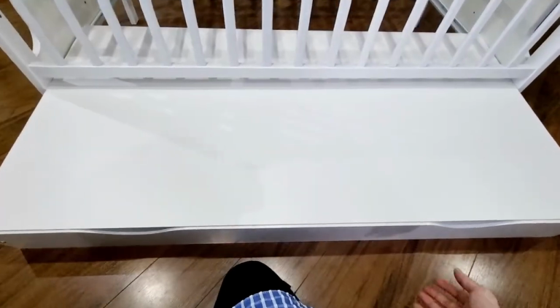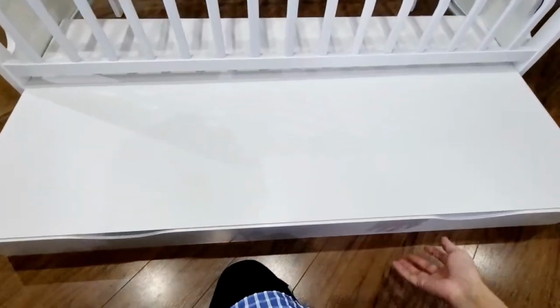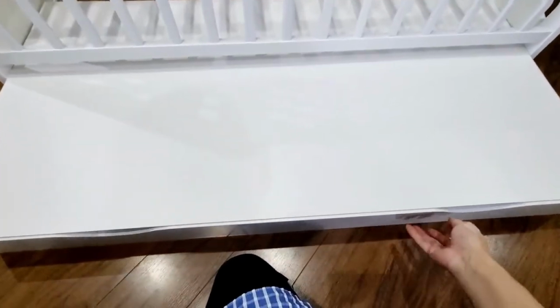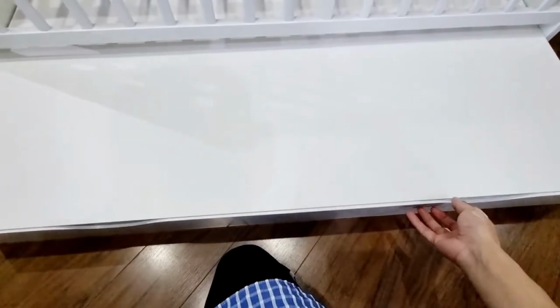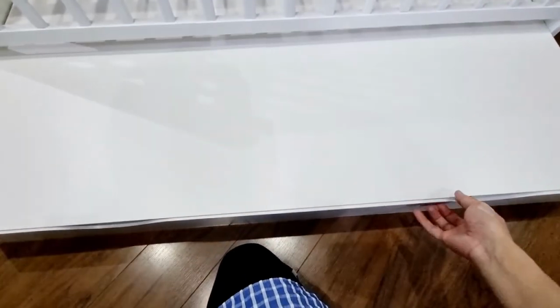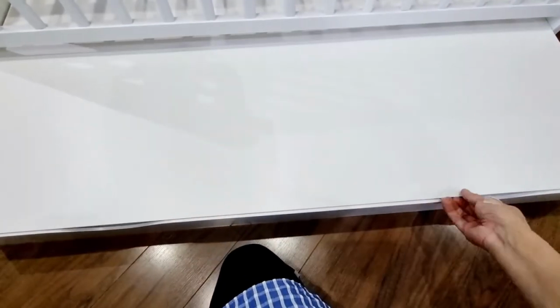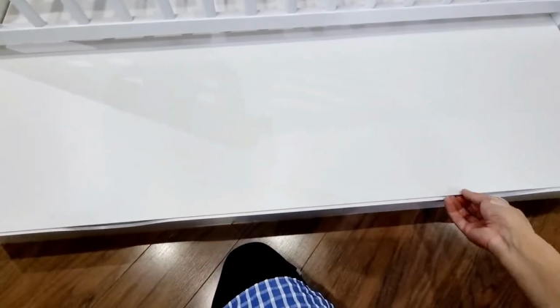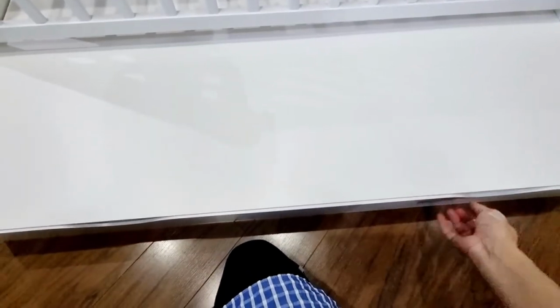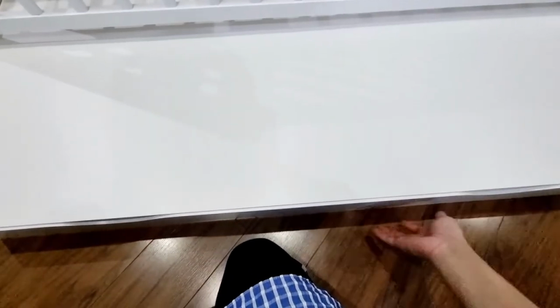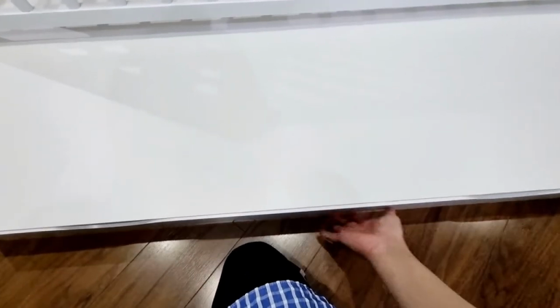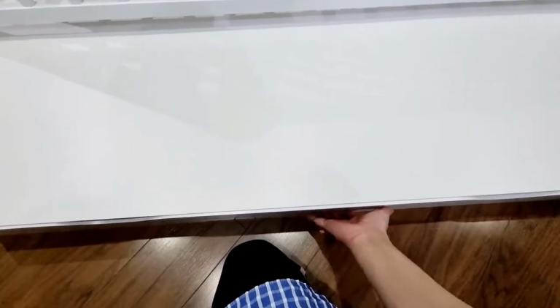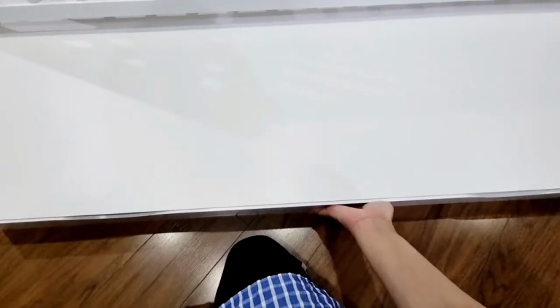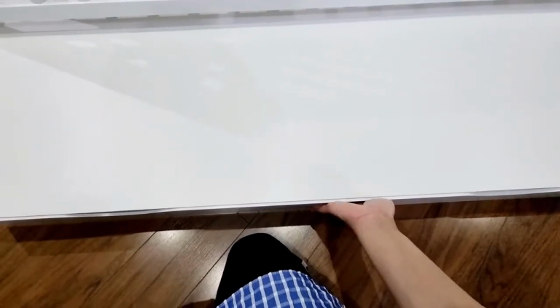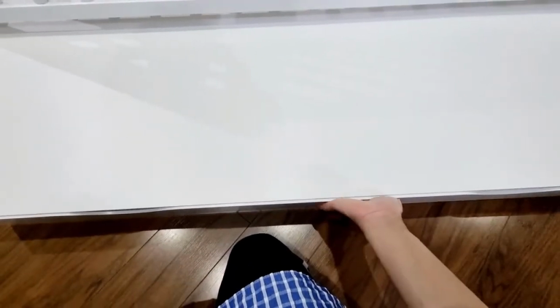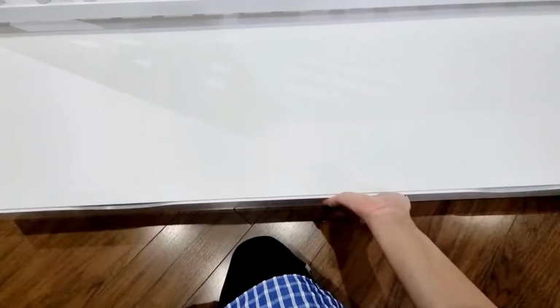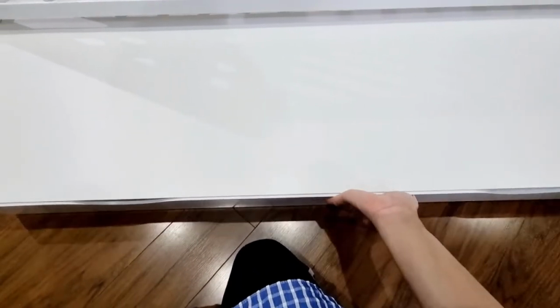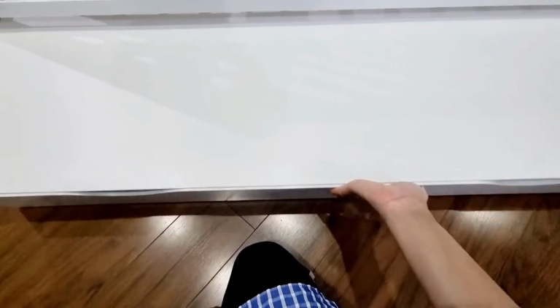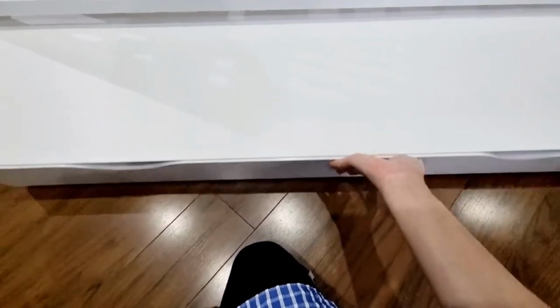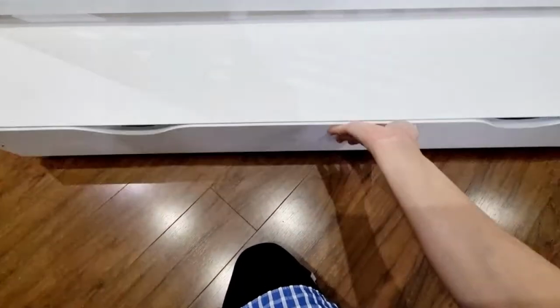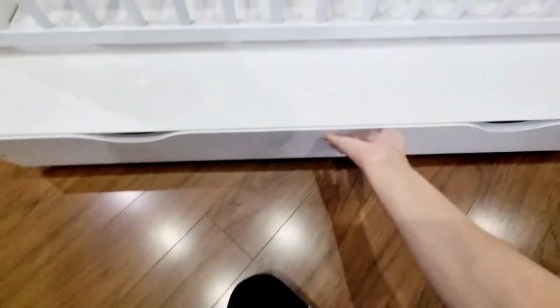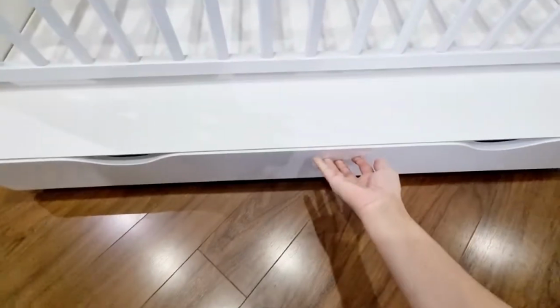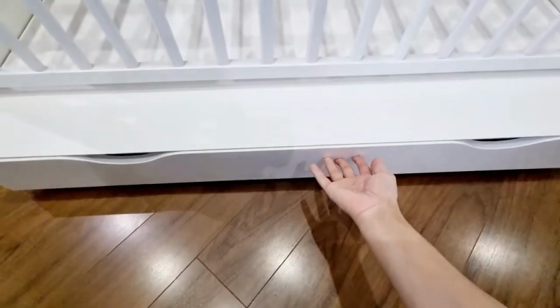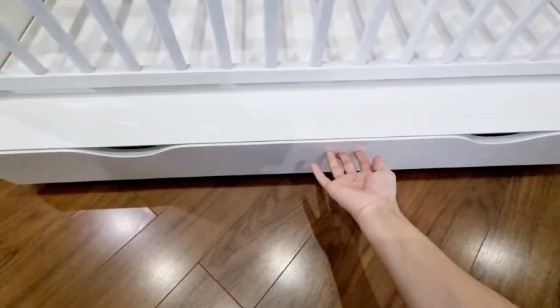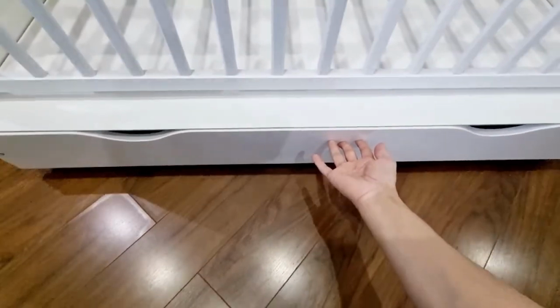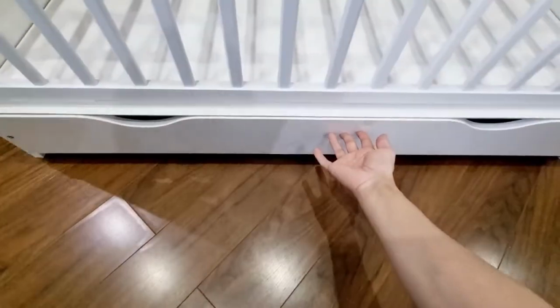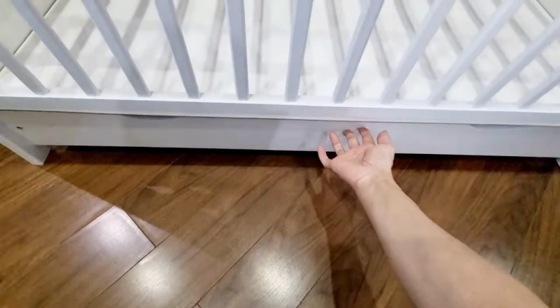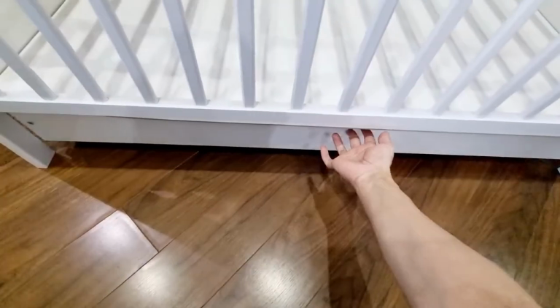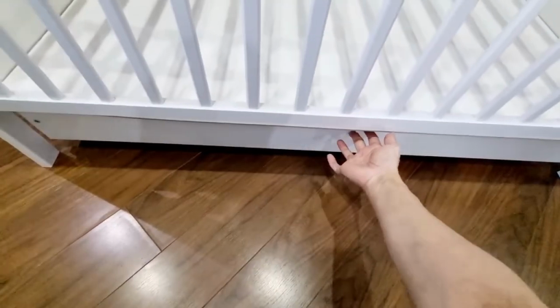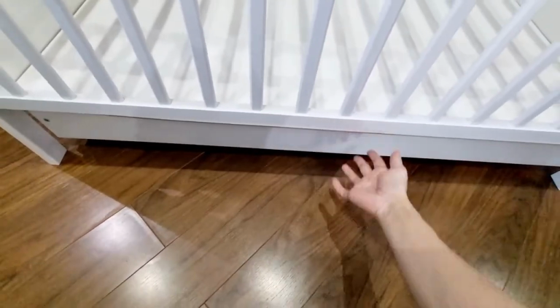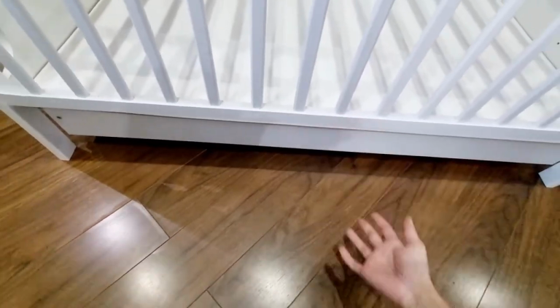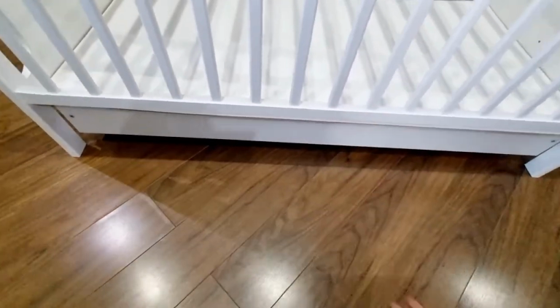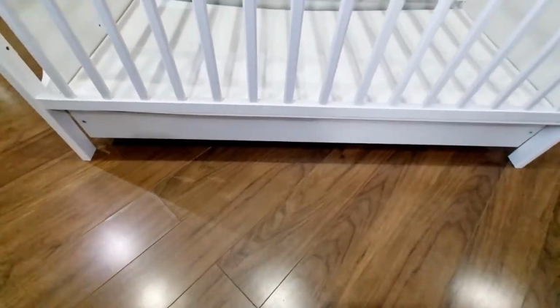Fixing the drawer is a little bit tricky — I got some scratches on my hand — but once you fix it, it's fine.